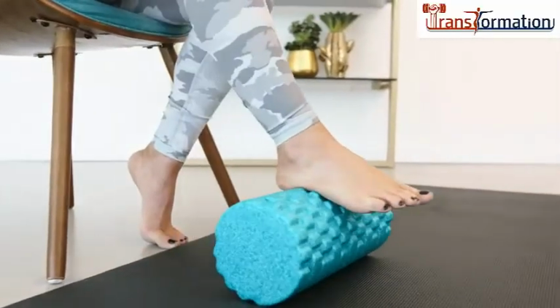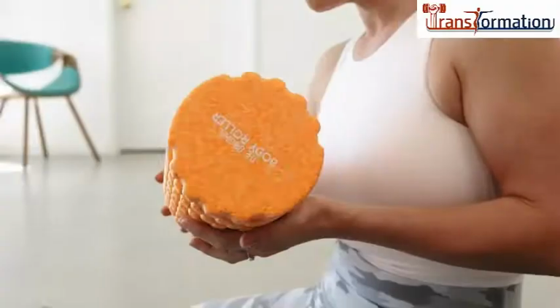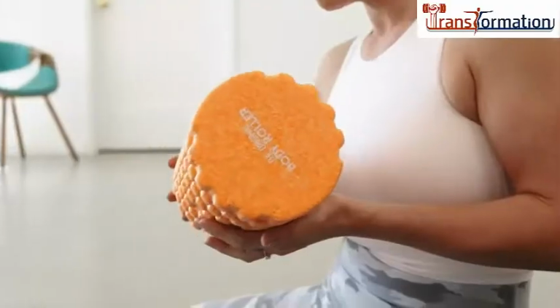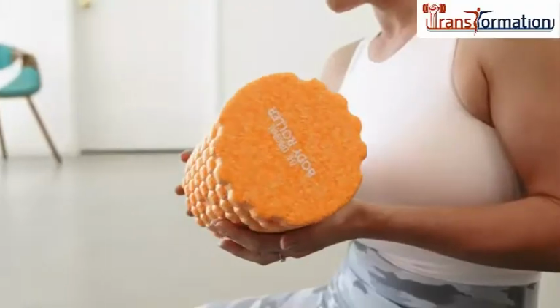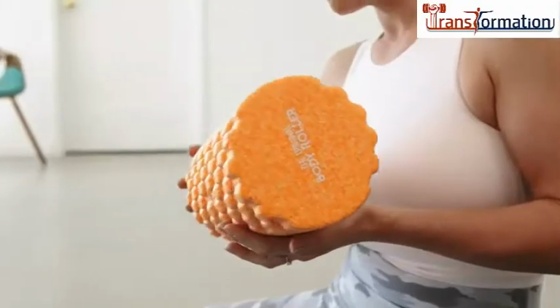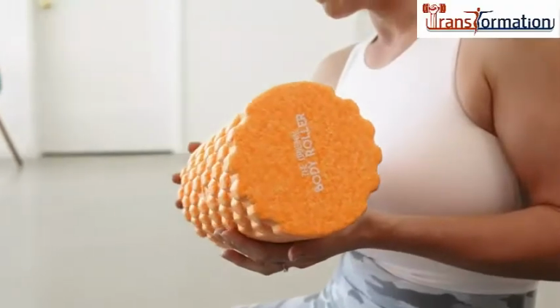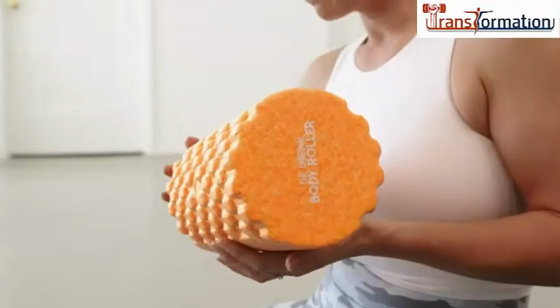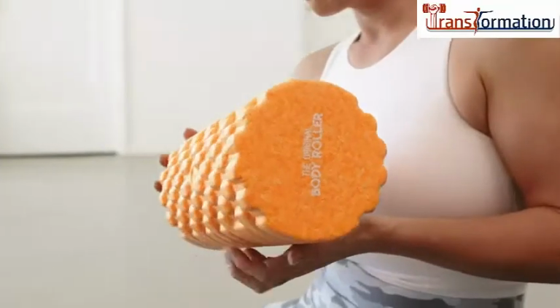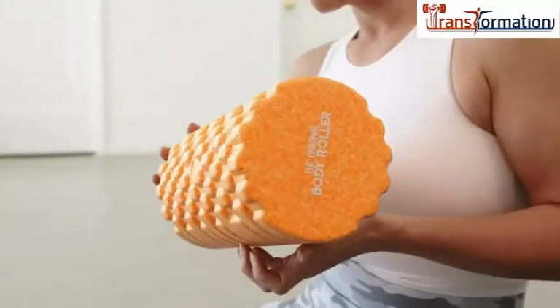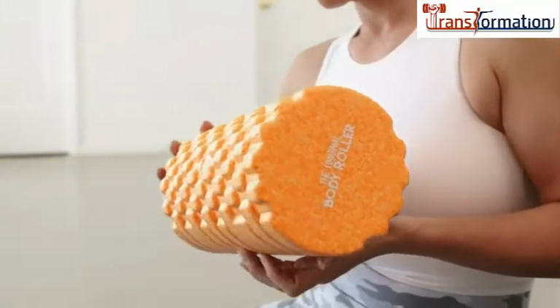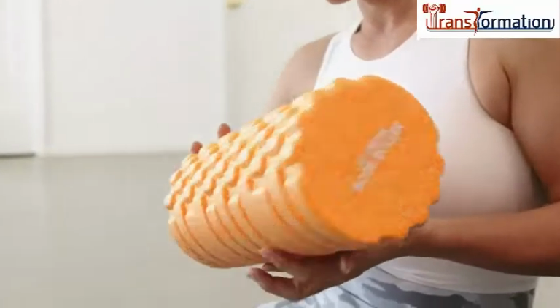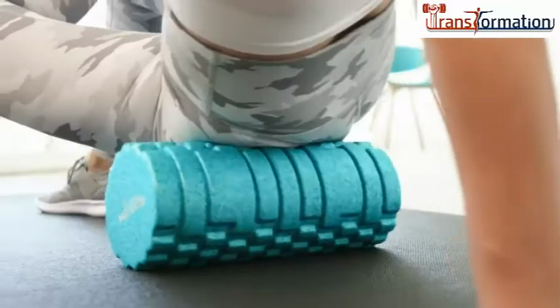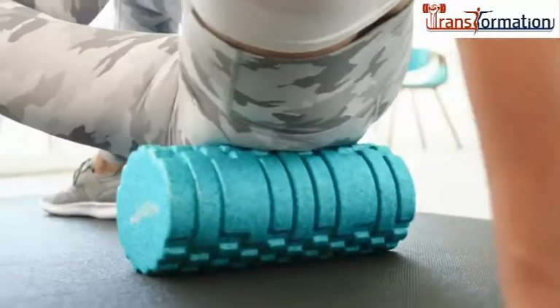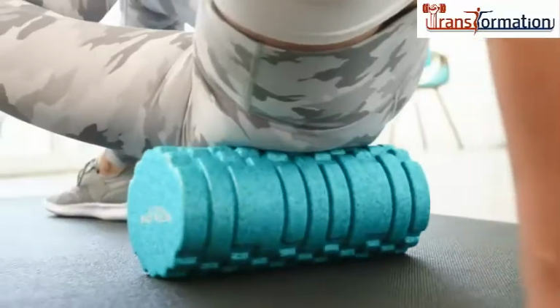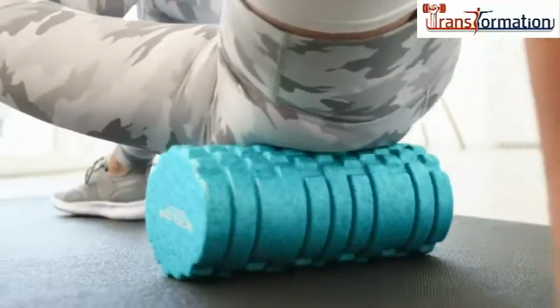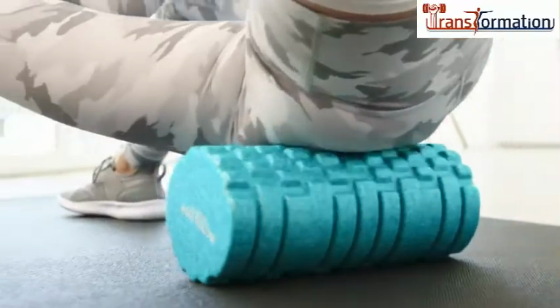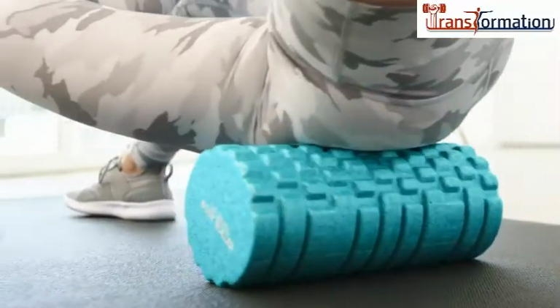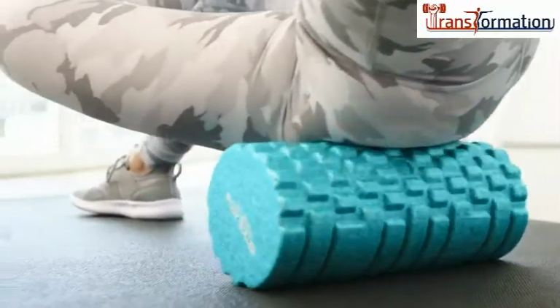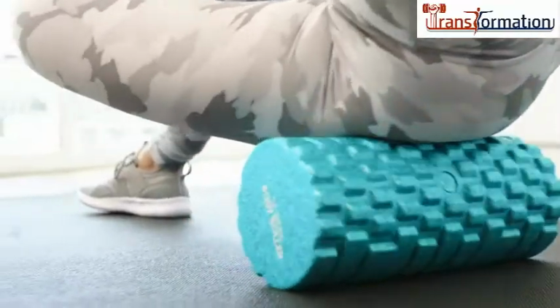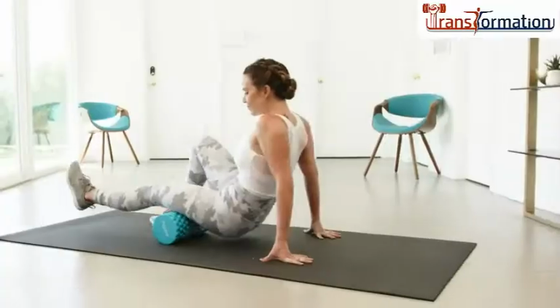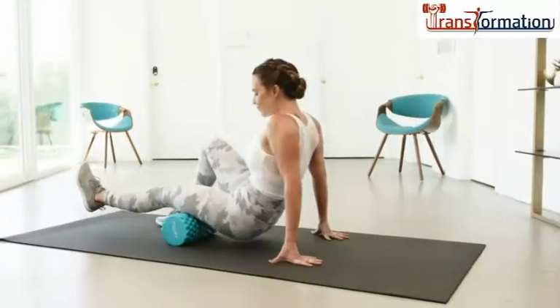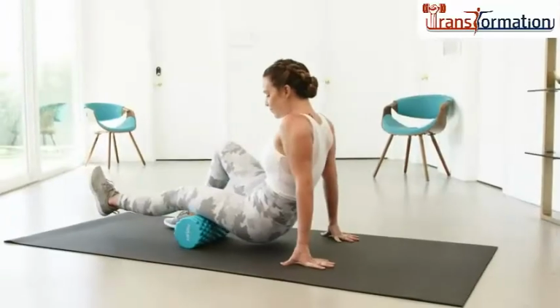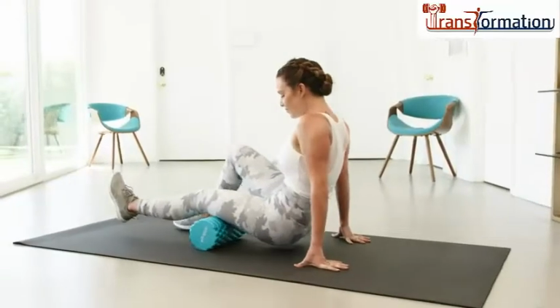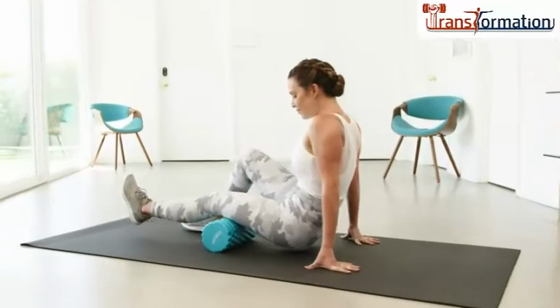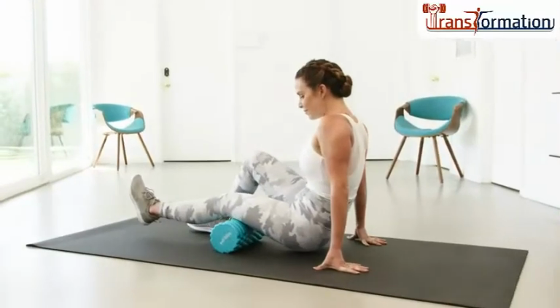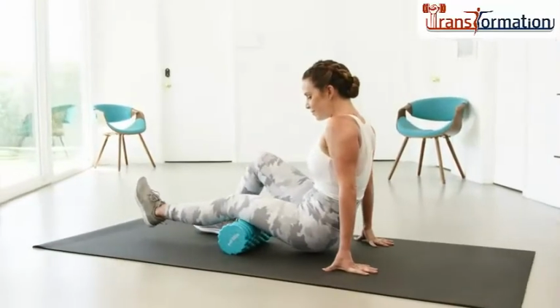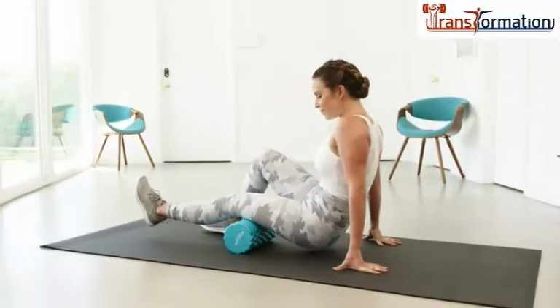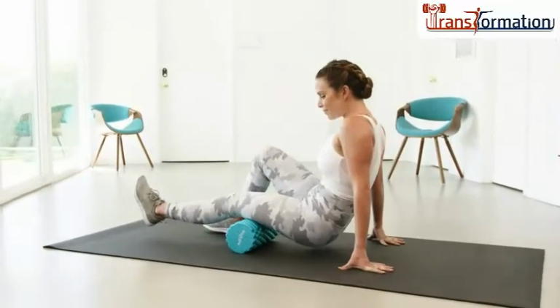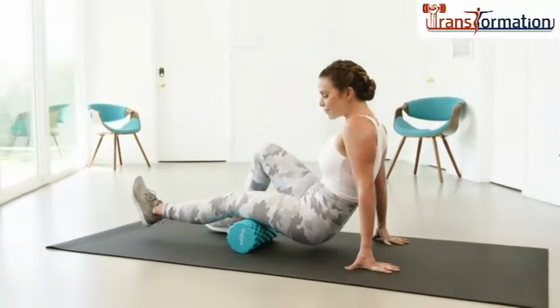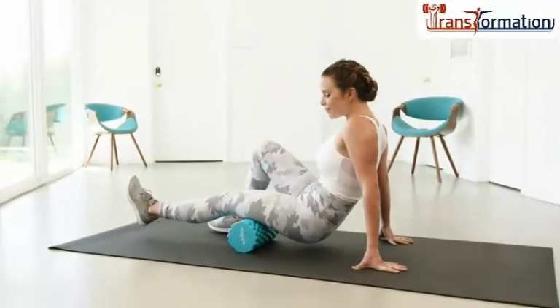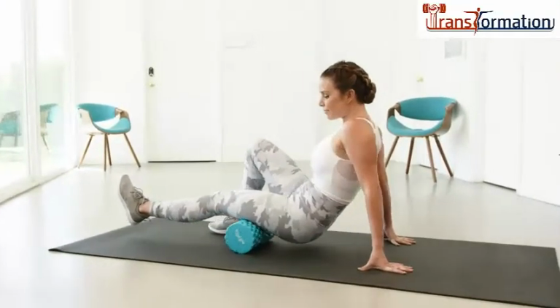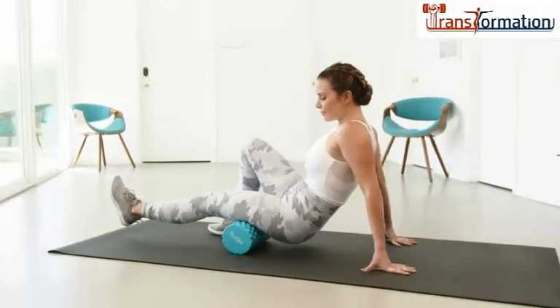Great for the back of your legs and bones, but also great to treat the muscles that lead to lower back pain.